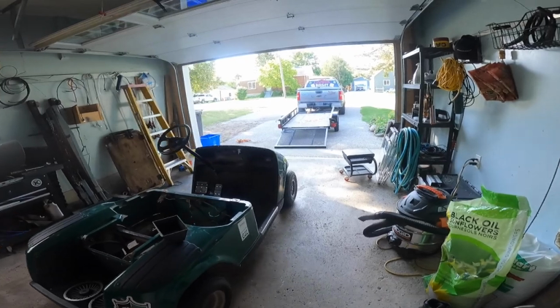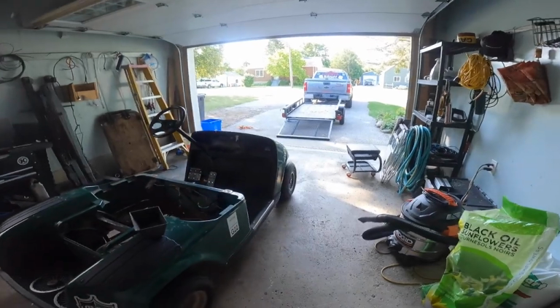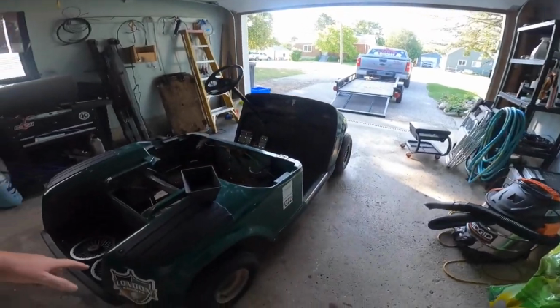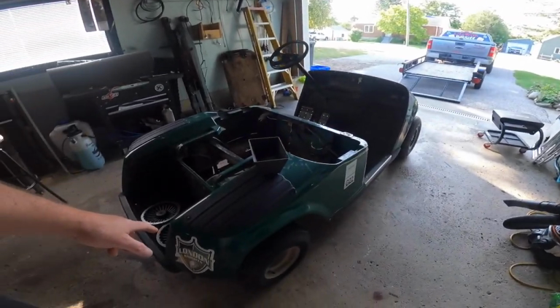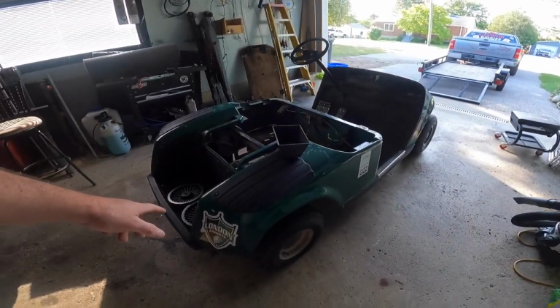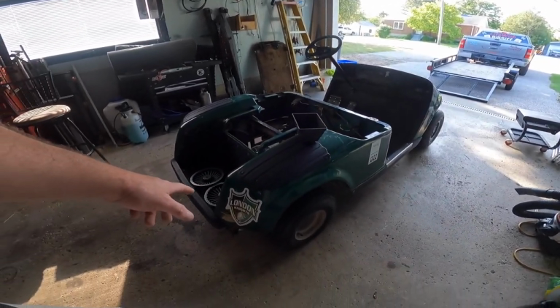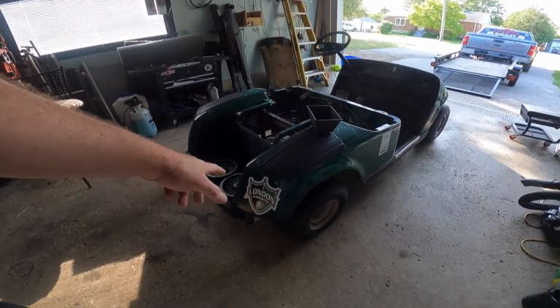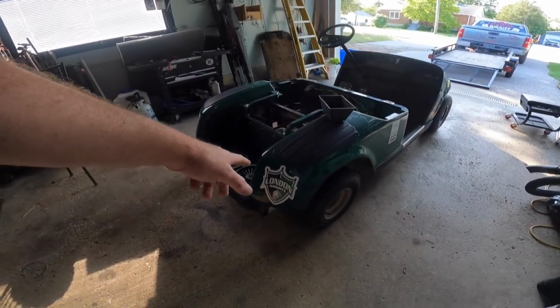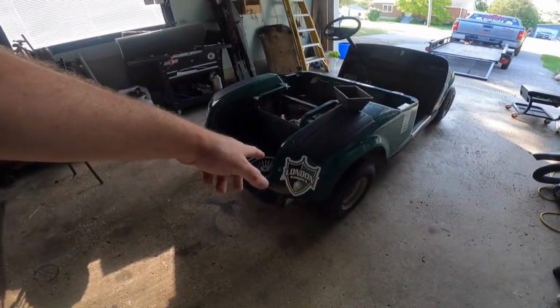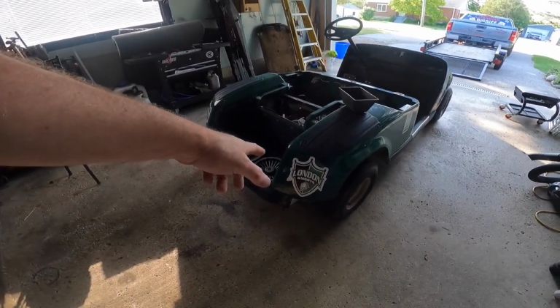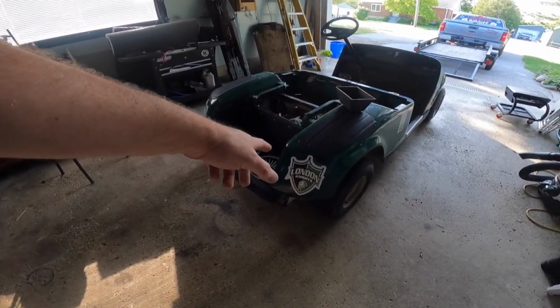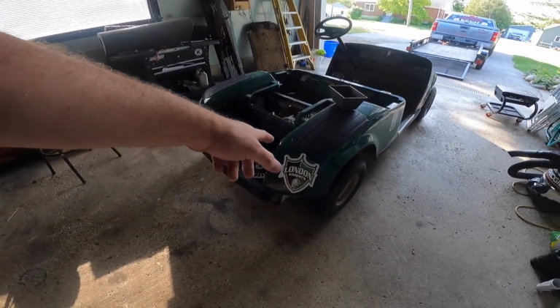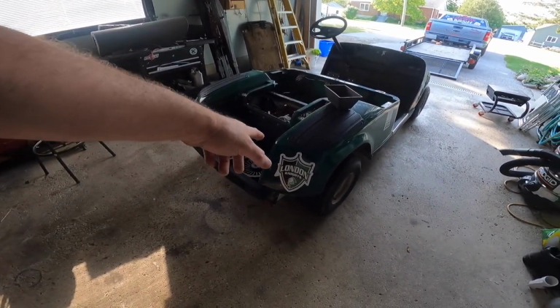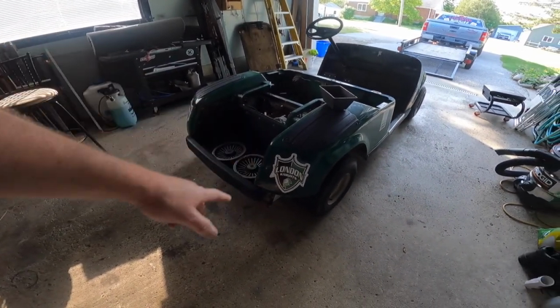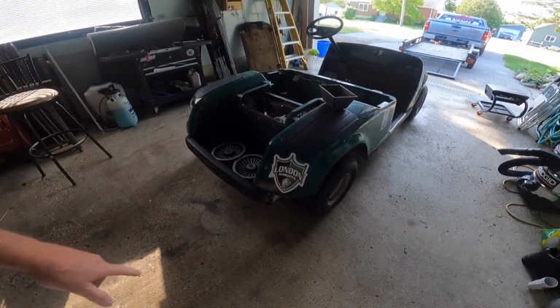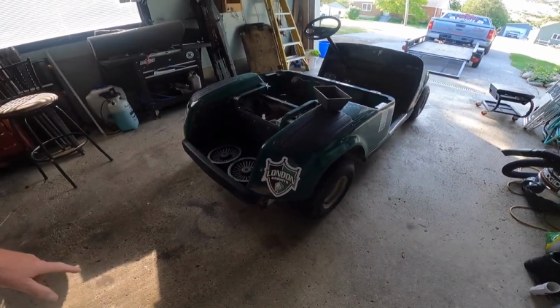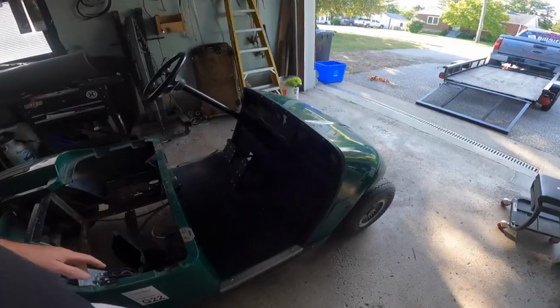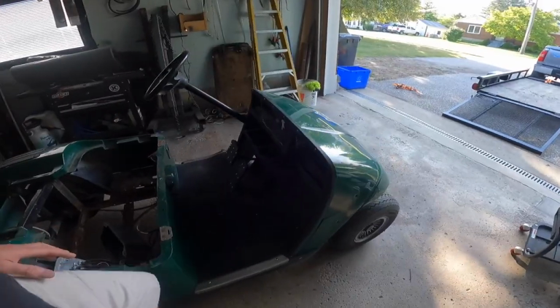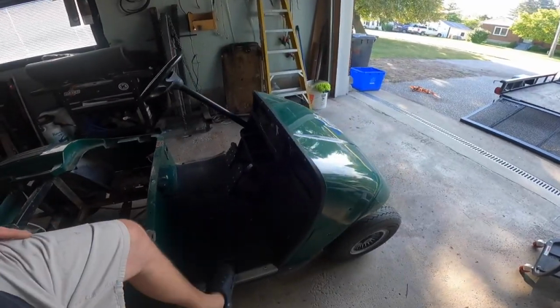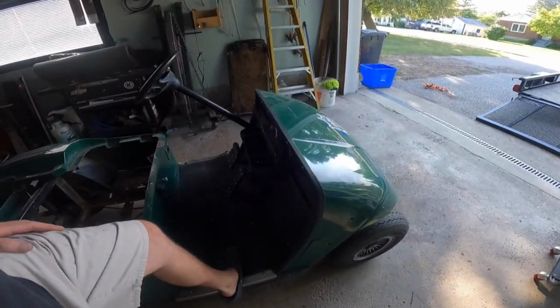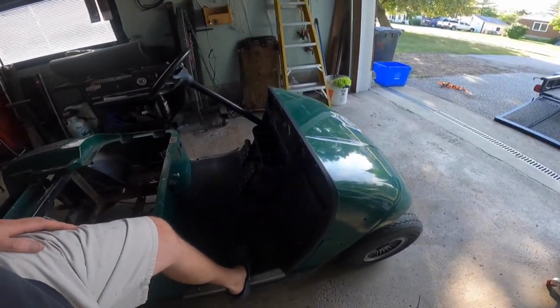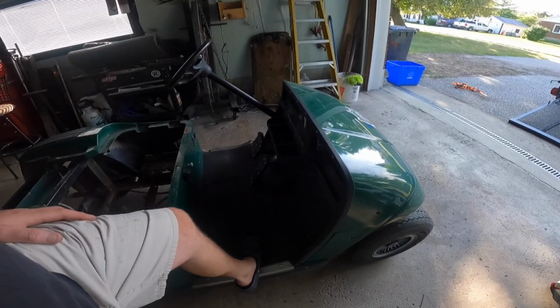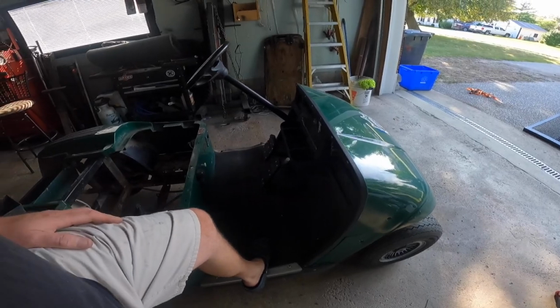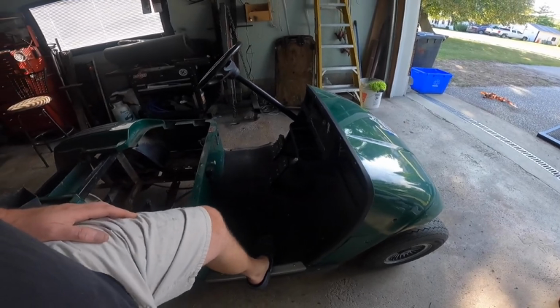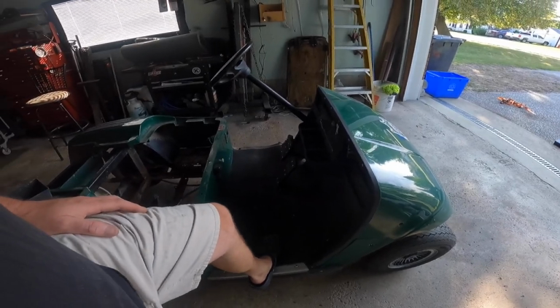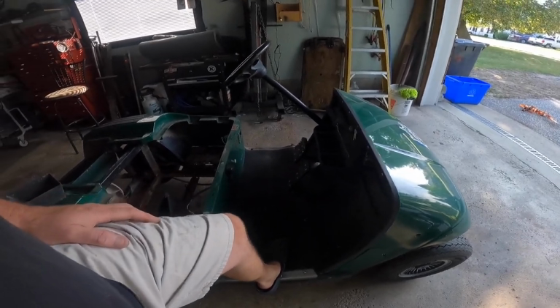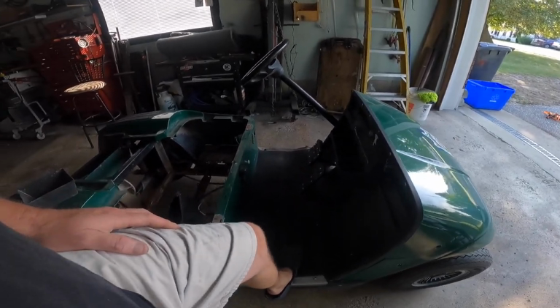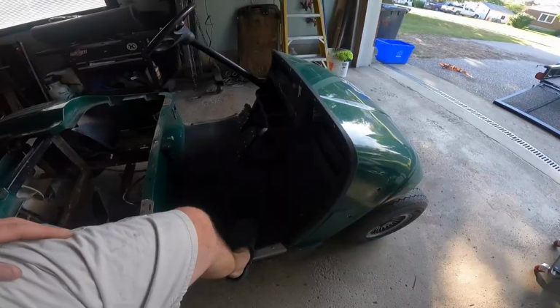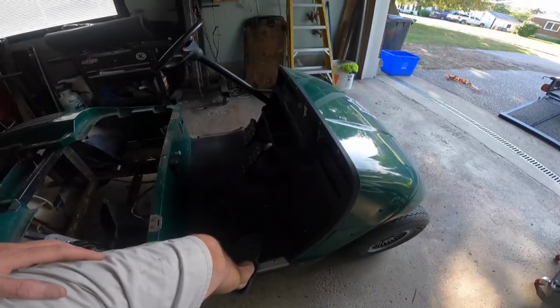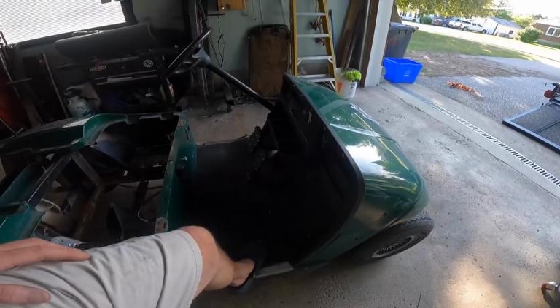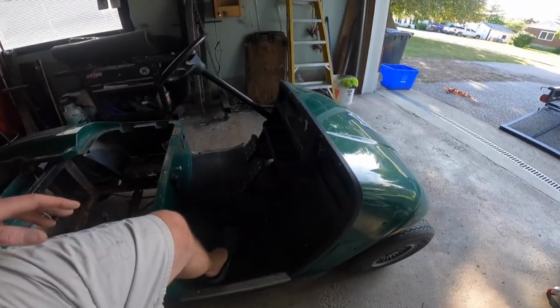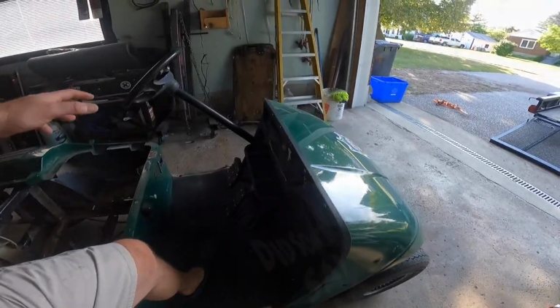Whoever owned that before — if you owned it and you see this on the internet, let me know. But she's a little flimsy up here, so I'm thinking the frame is pretty much gone.